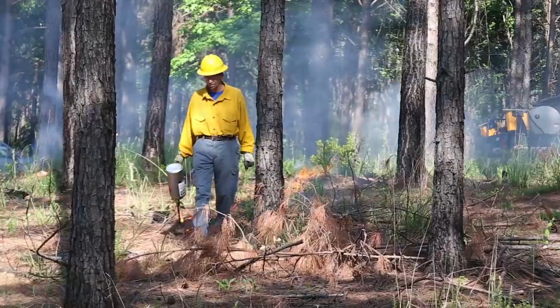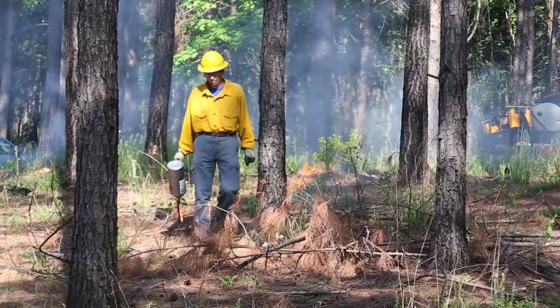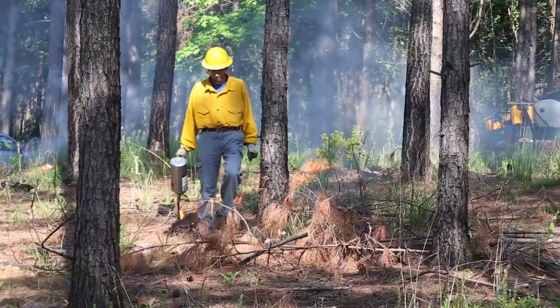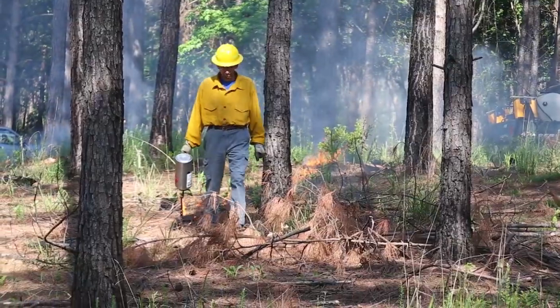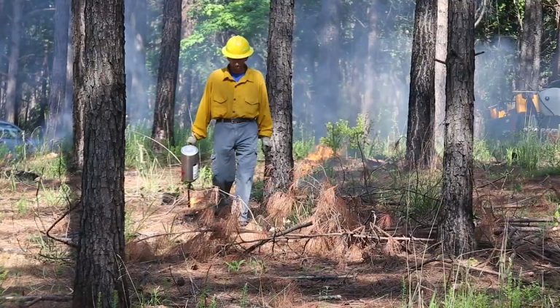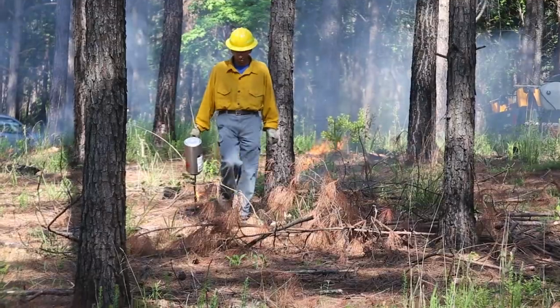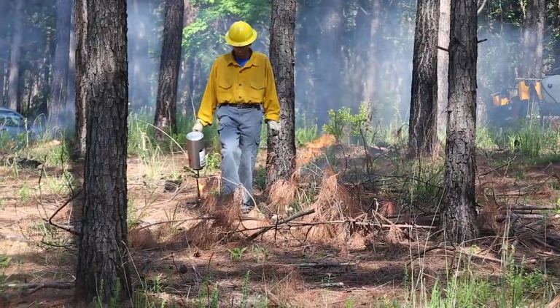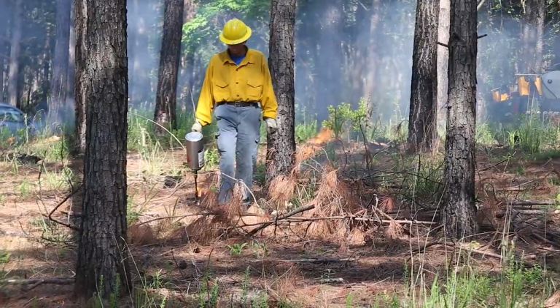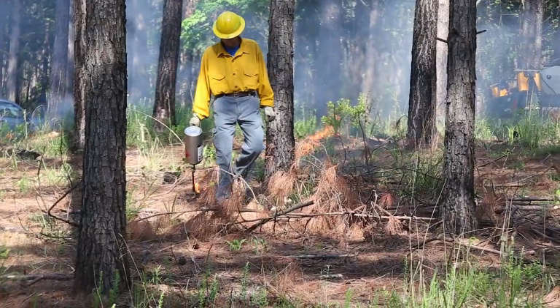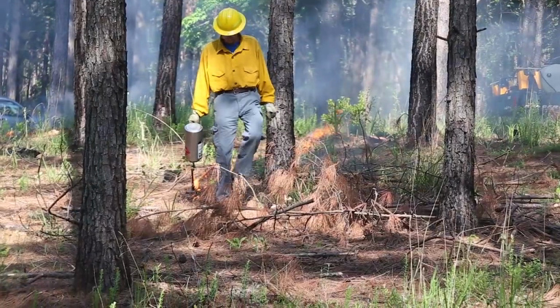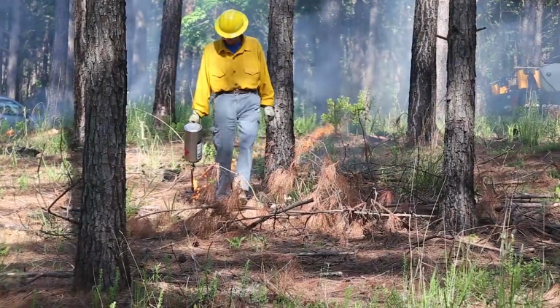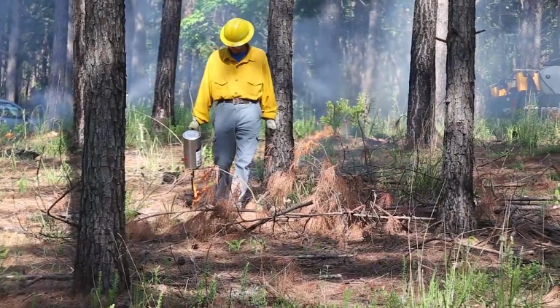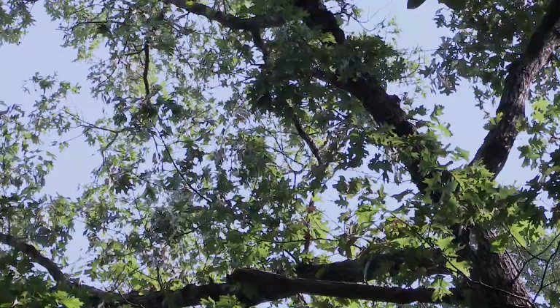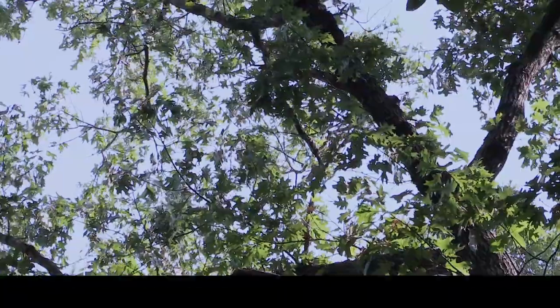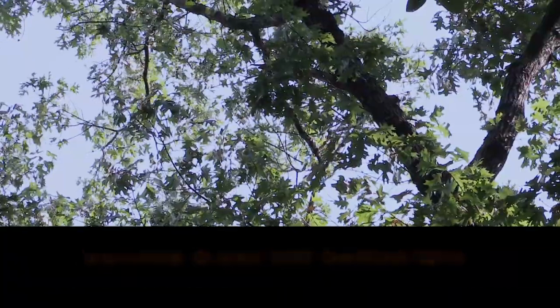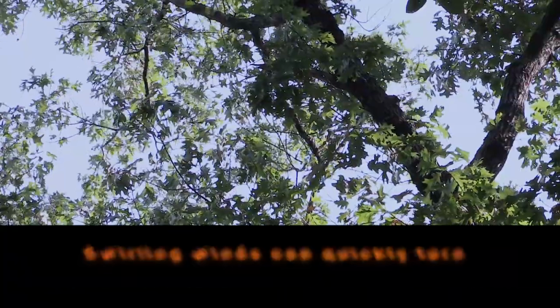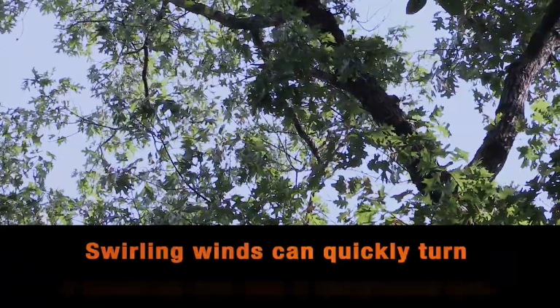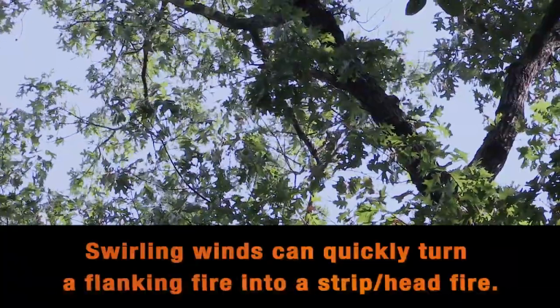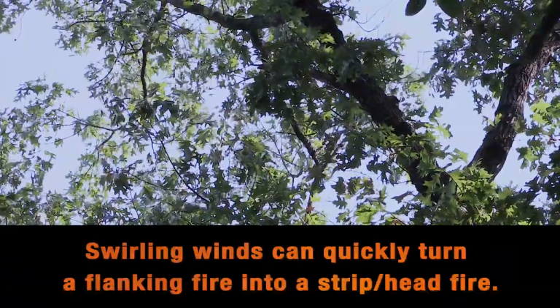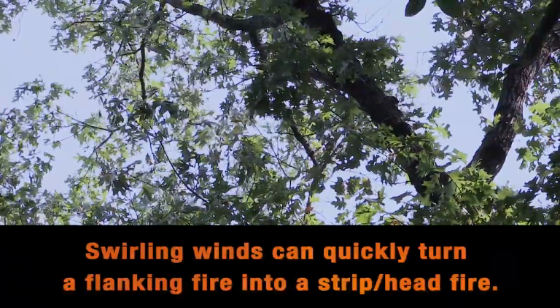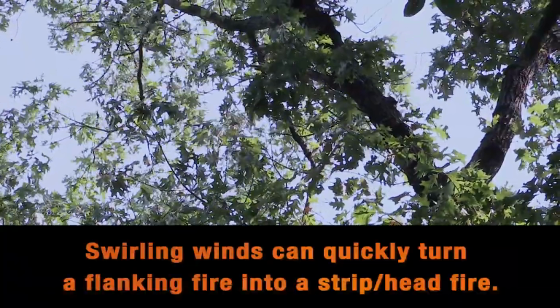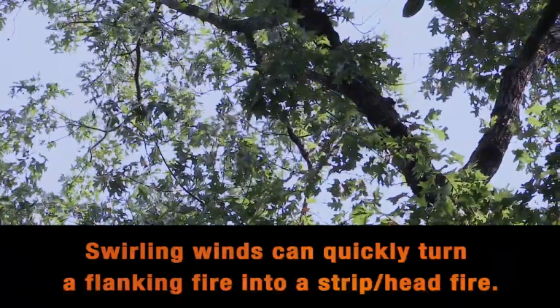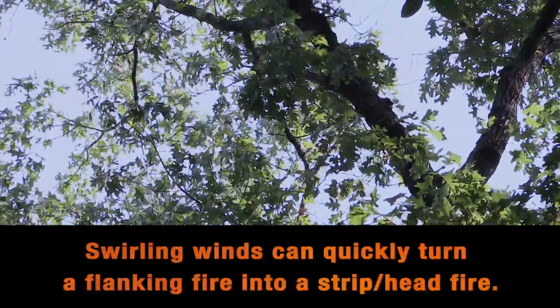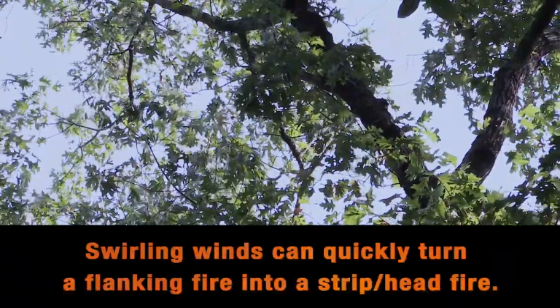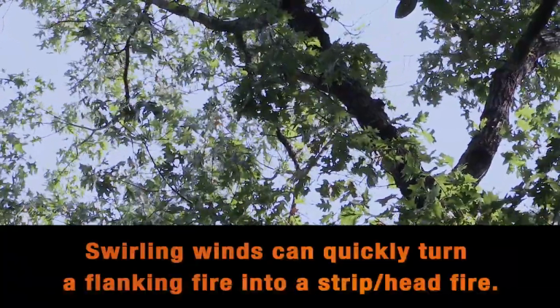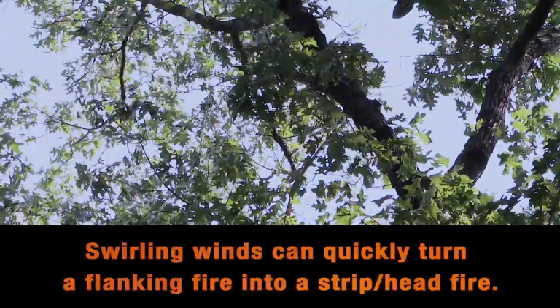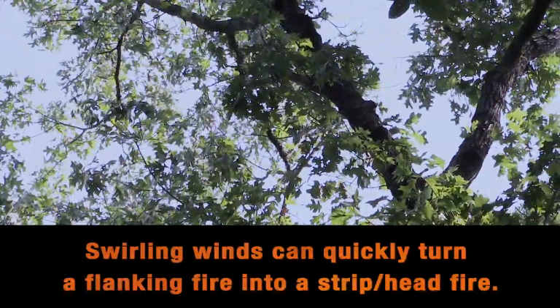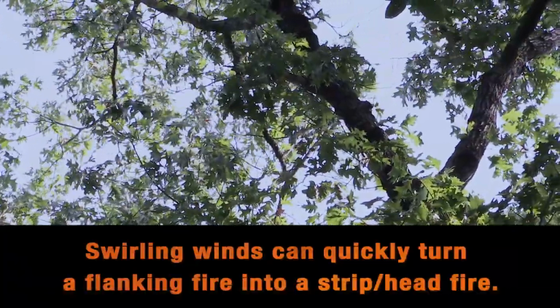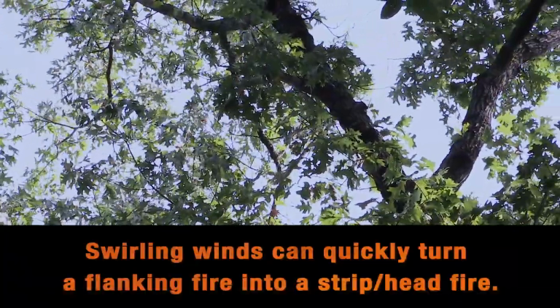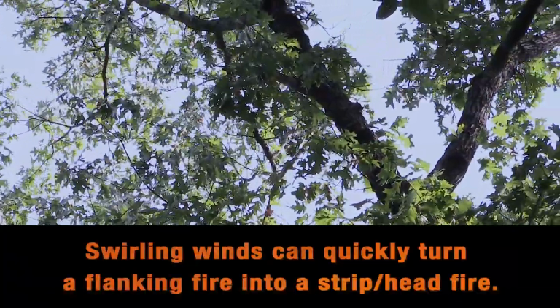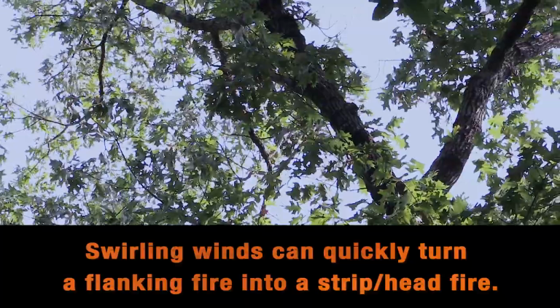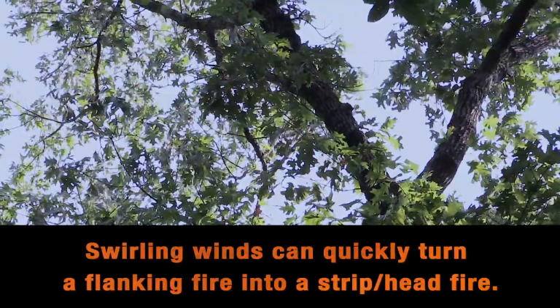Flanking fires are used when winds are steady. Swirling winds can quickly turn a flanking fire into a strip head fire.